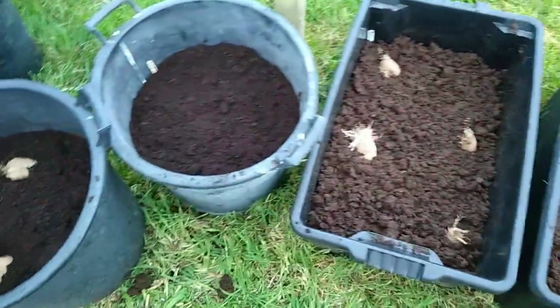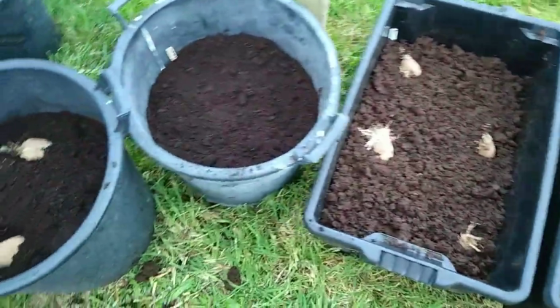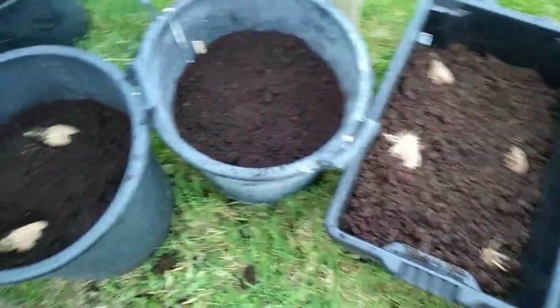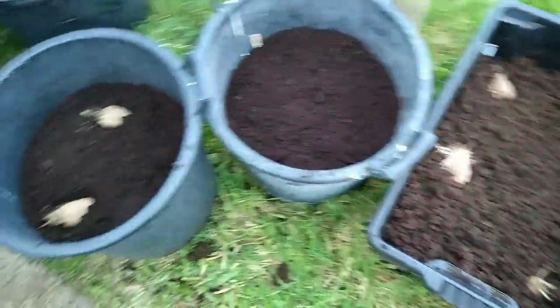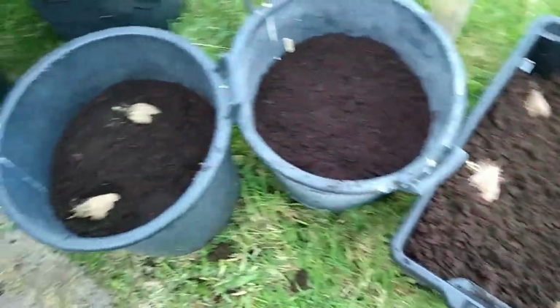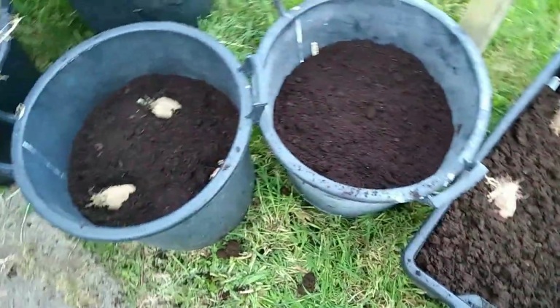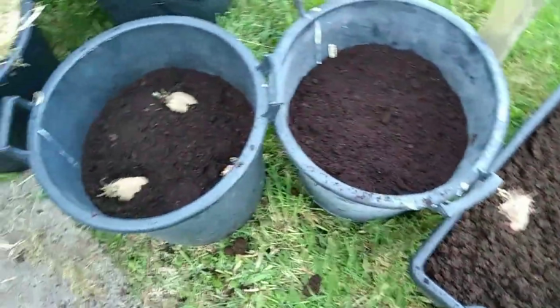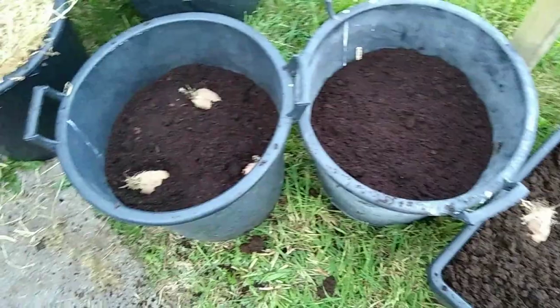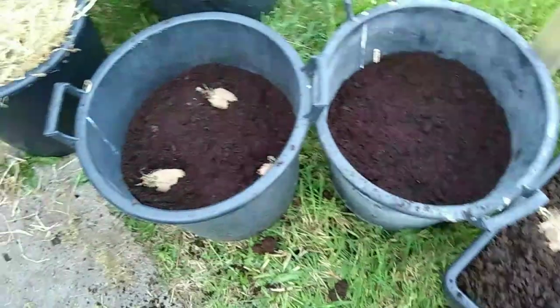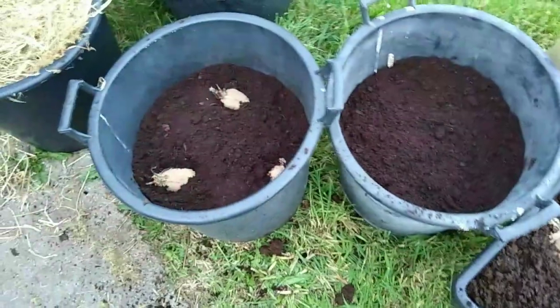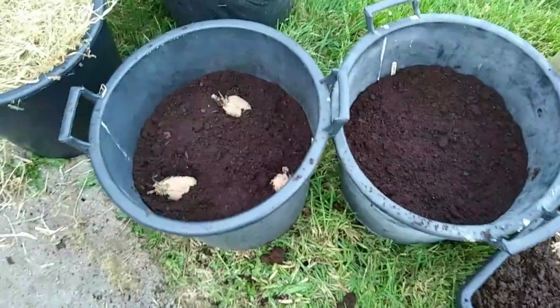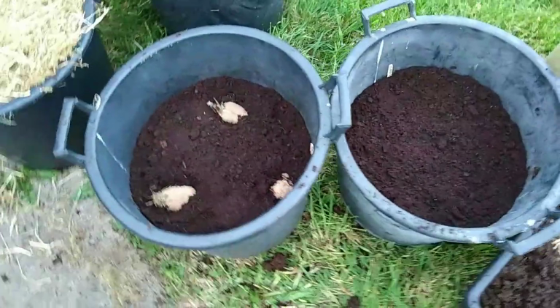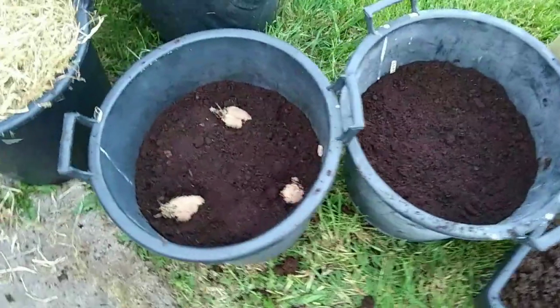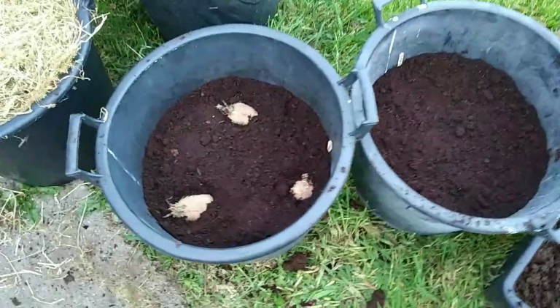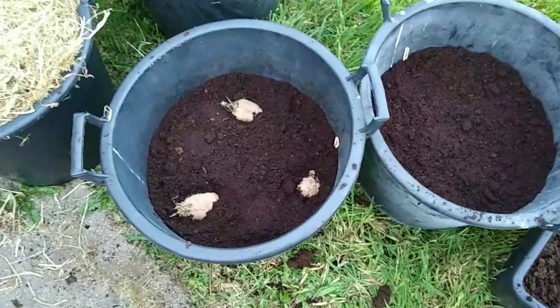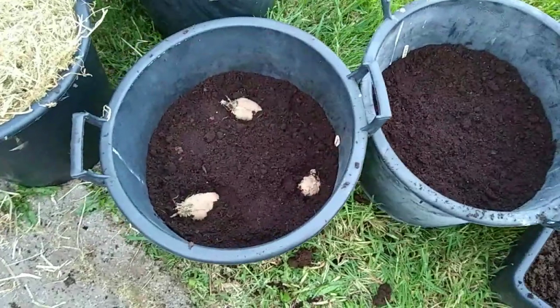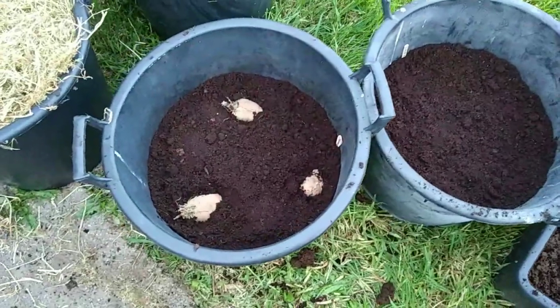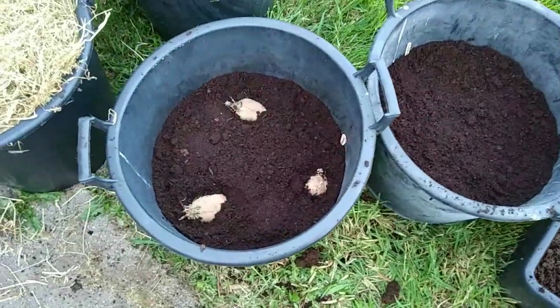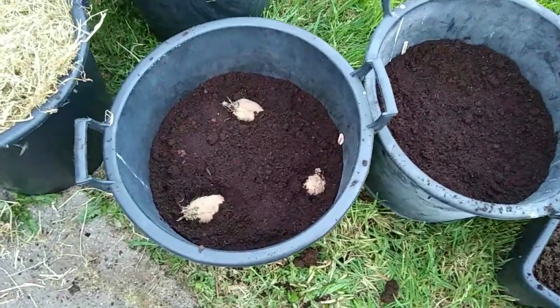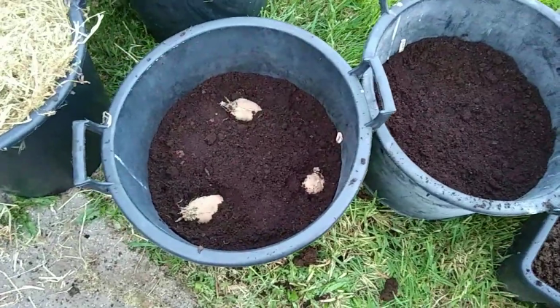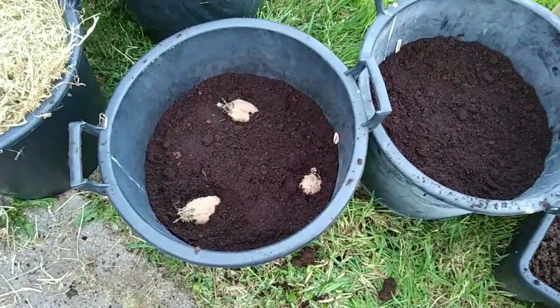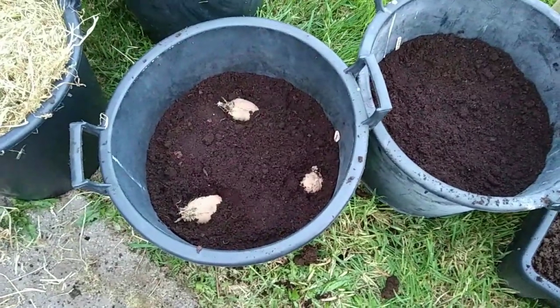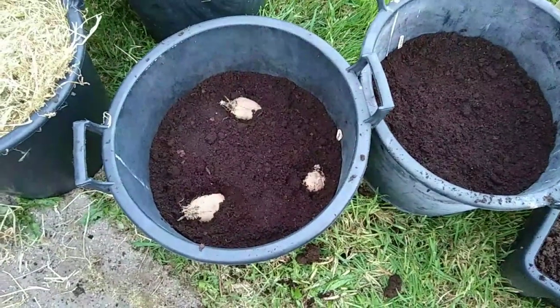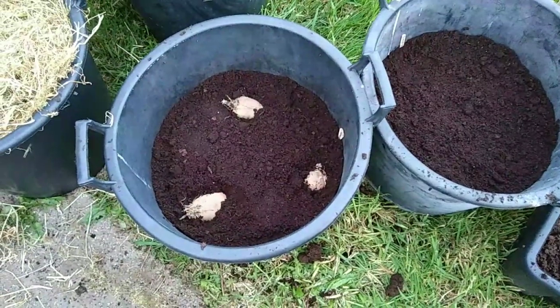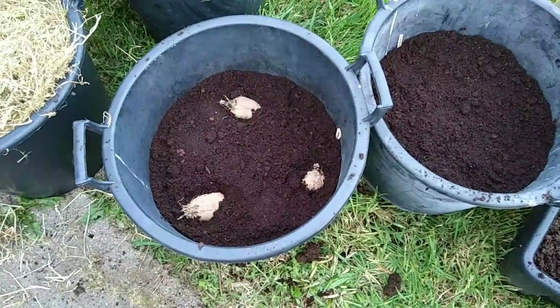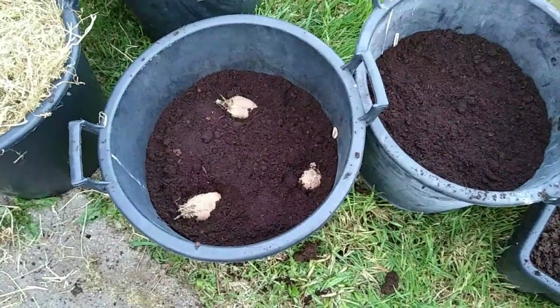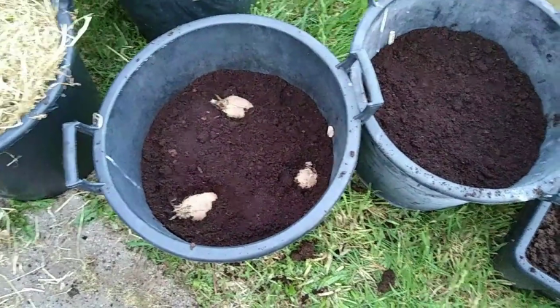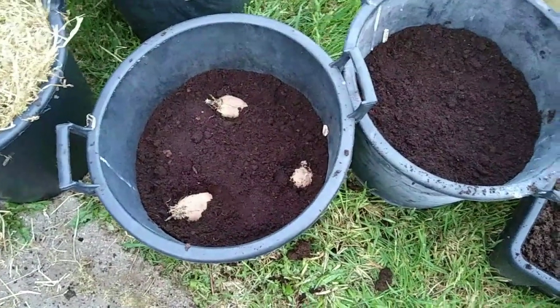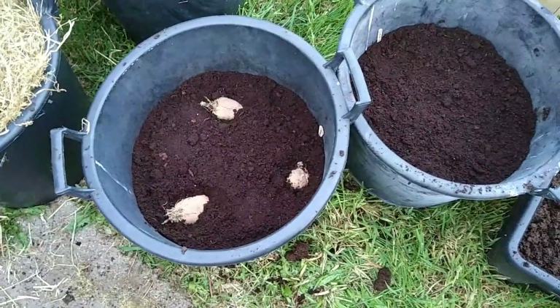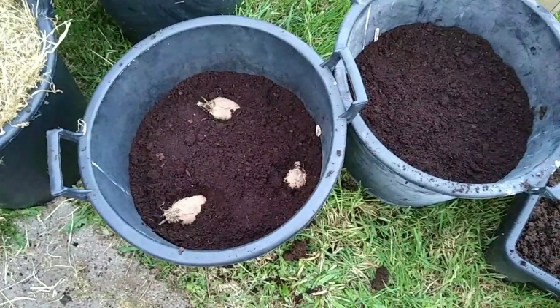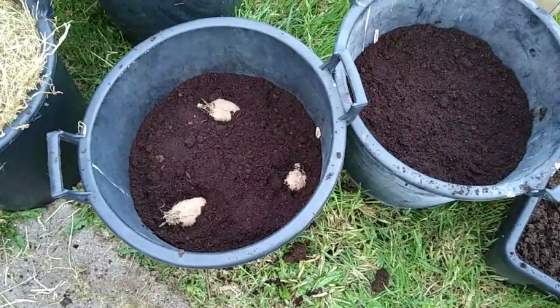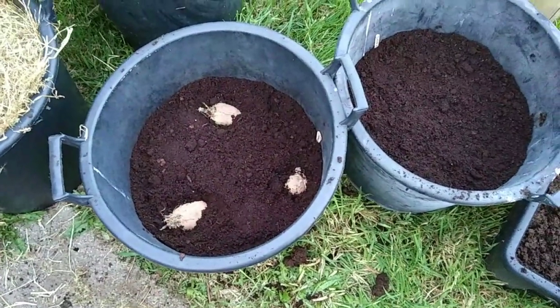In some cases some of the containers have got two potatoes in them, some three and some four.